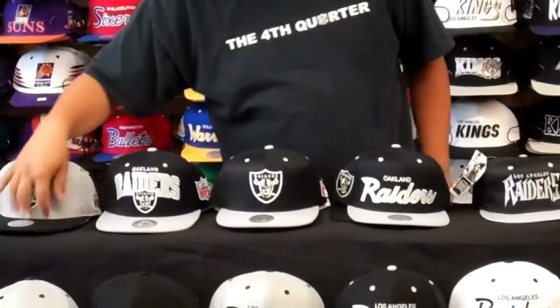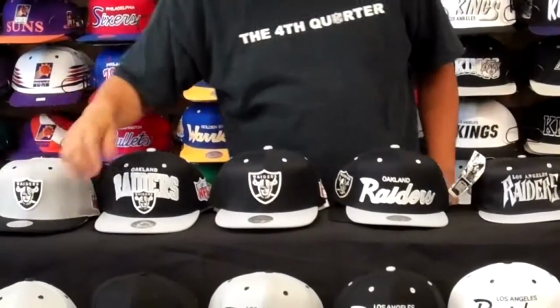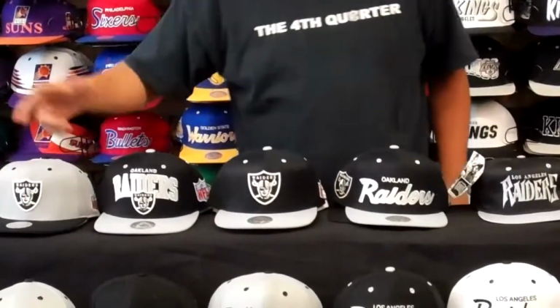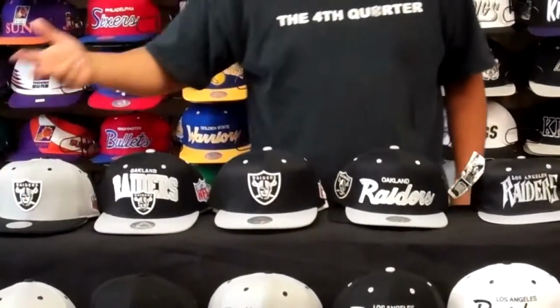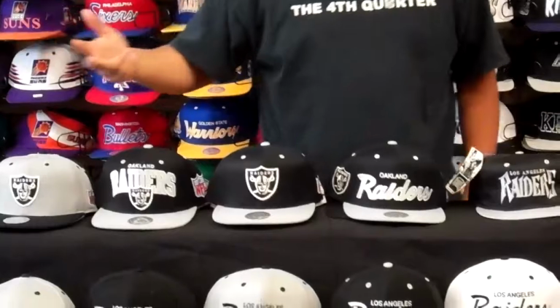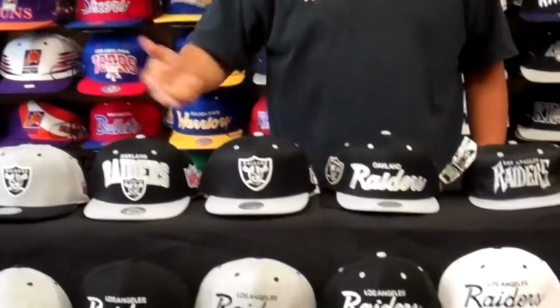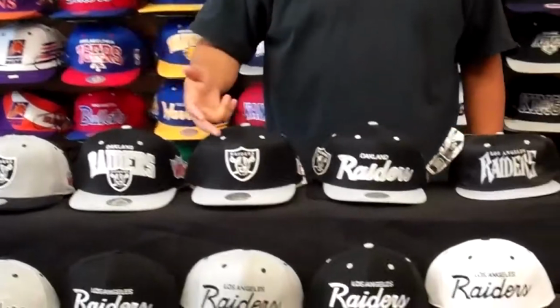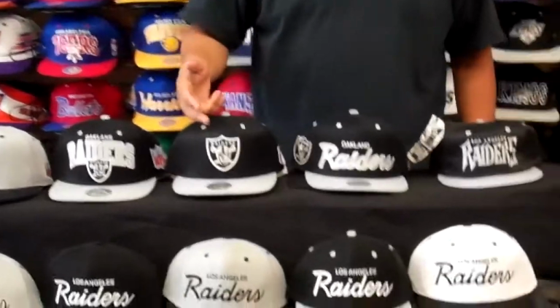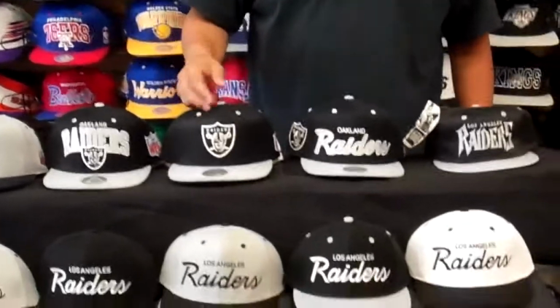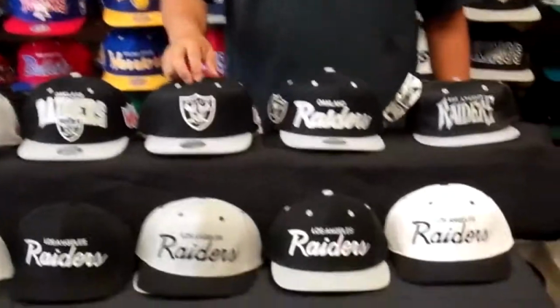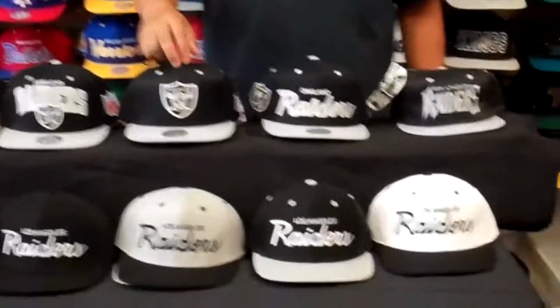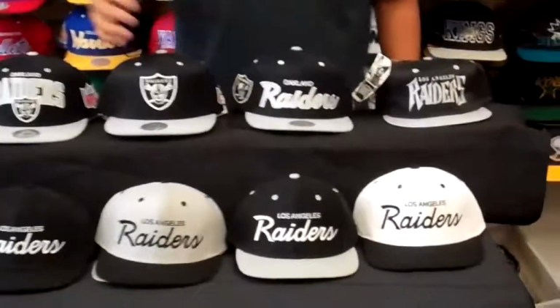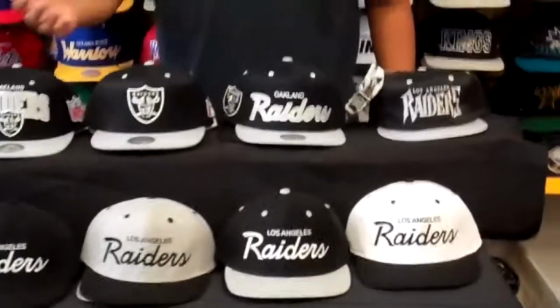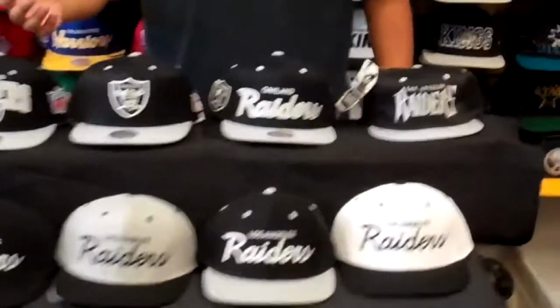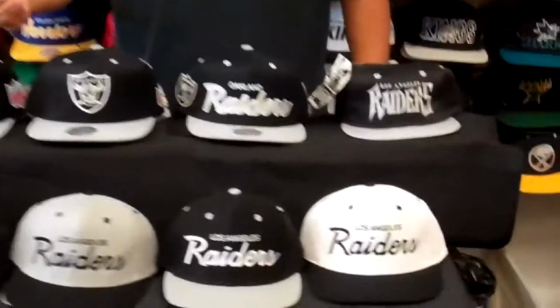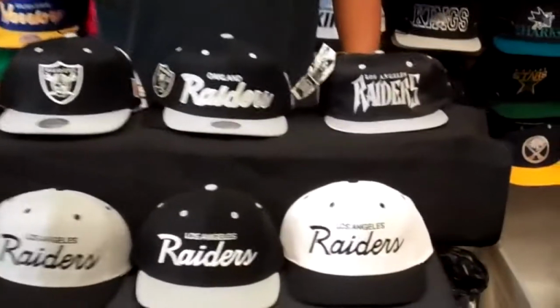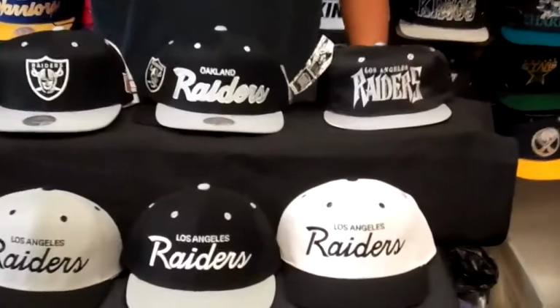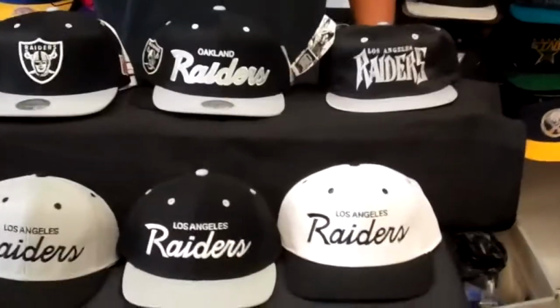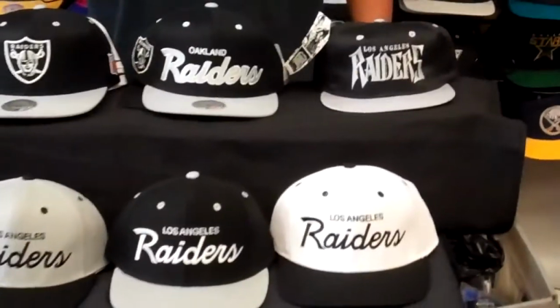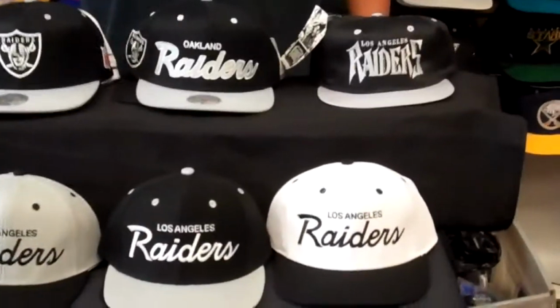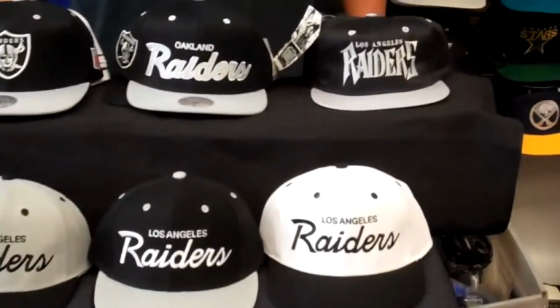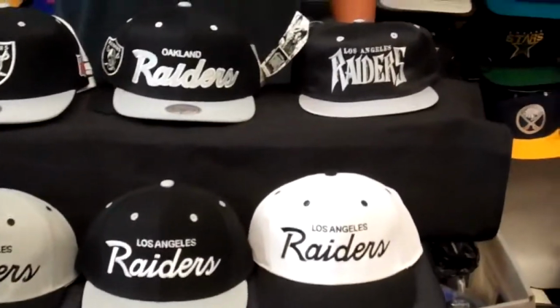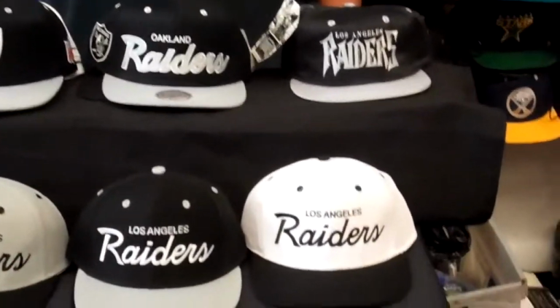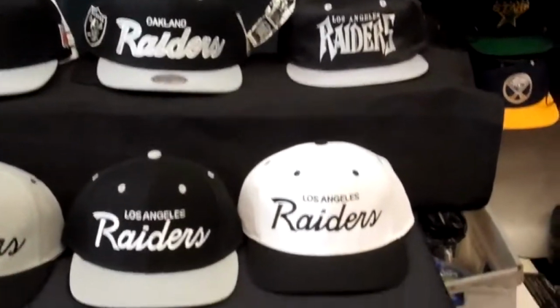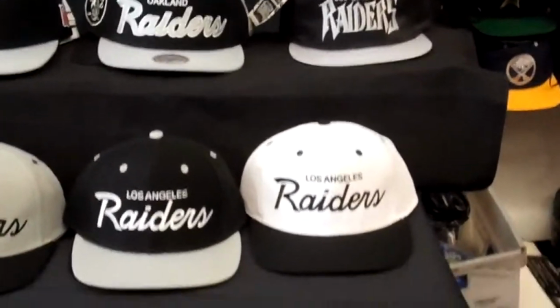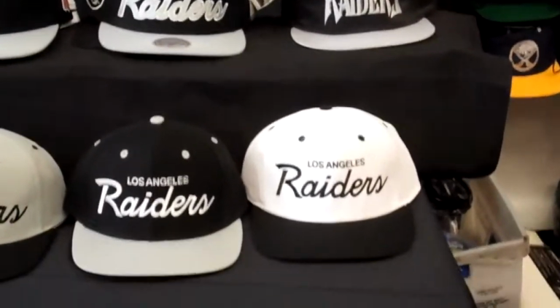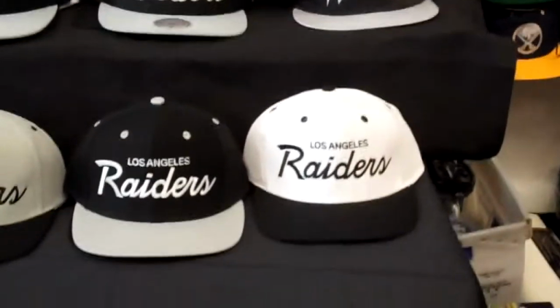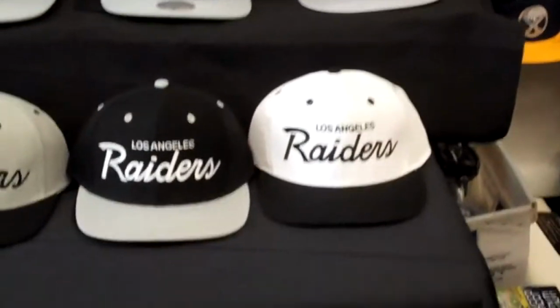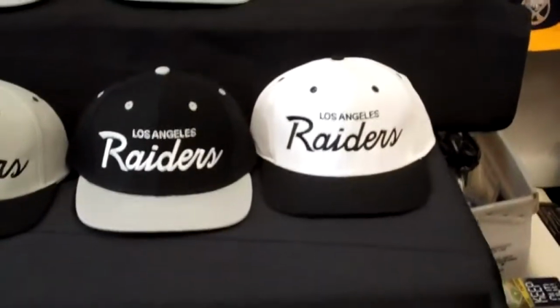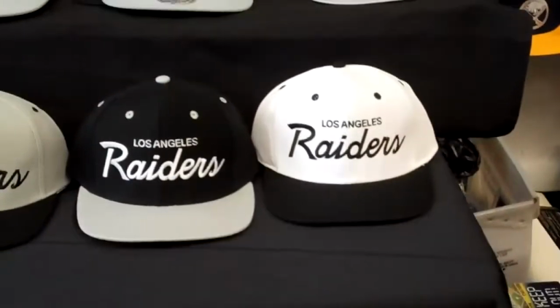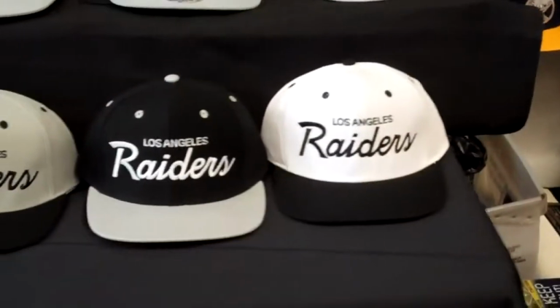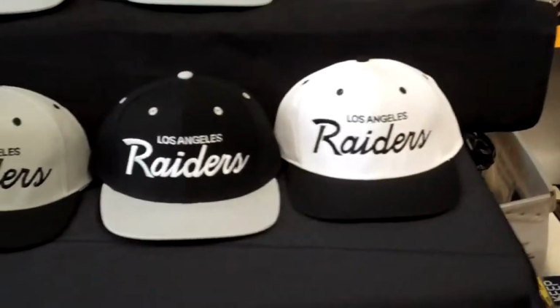That's our Raiders collection. Send us an email, give us a call if you like one of the caps. See you at the next video.